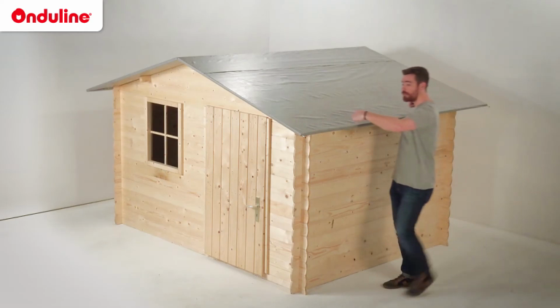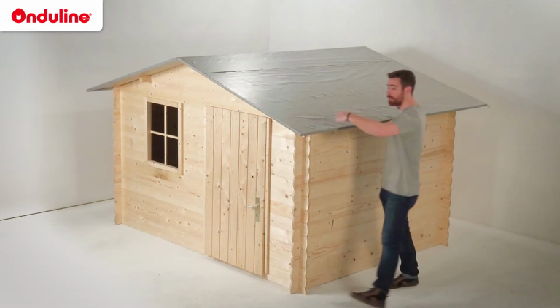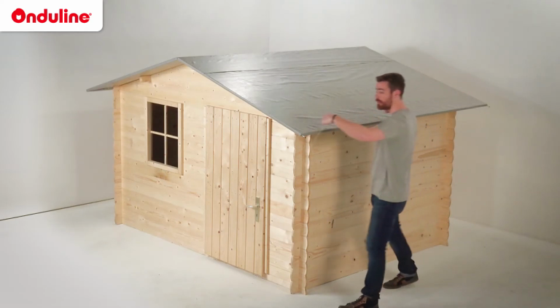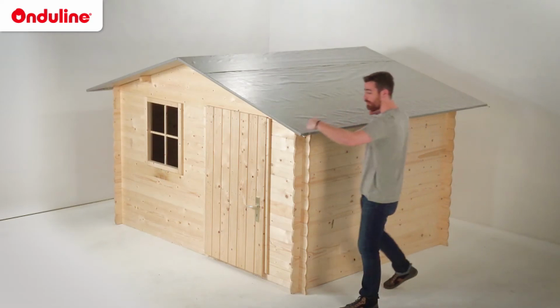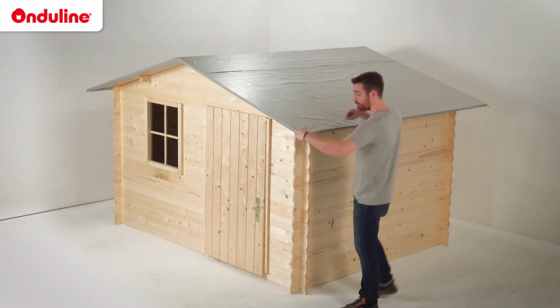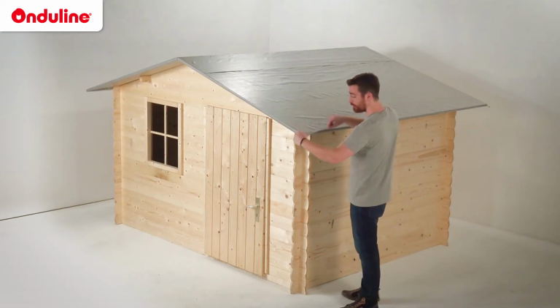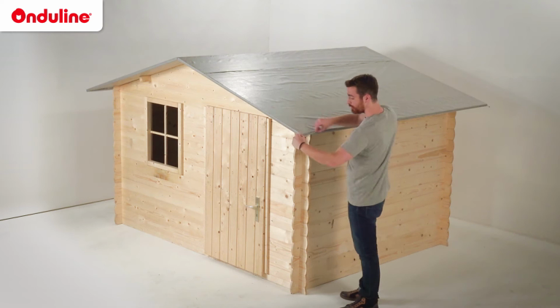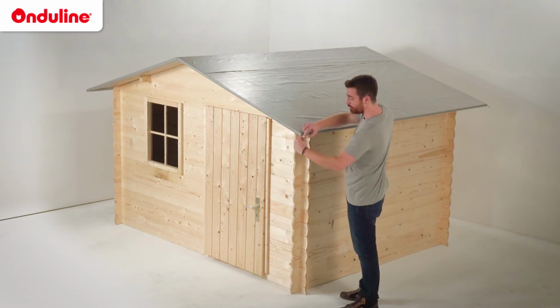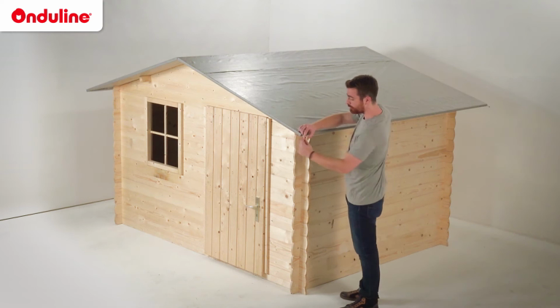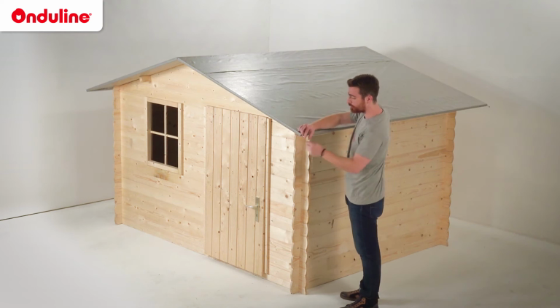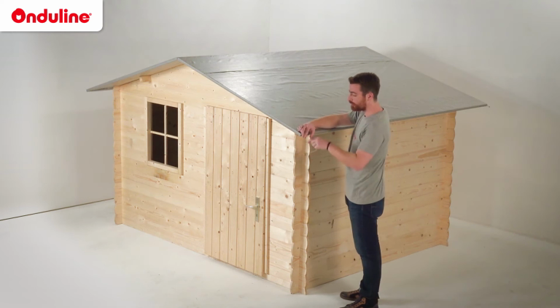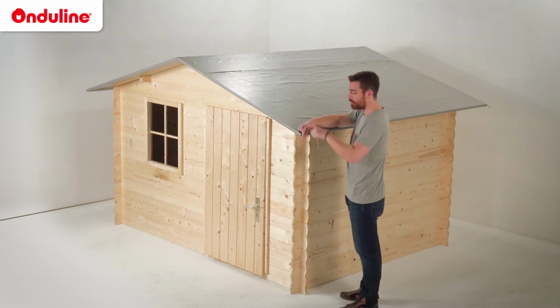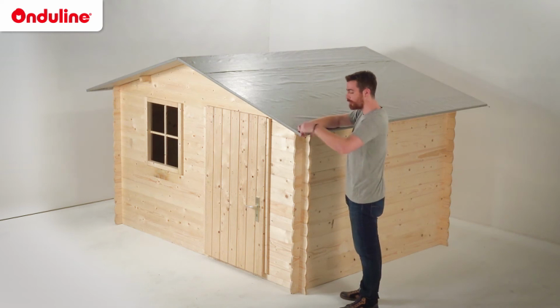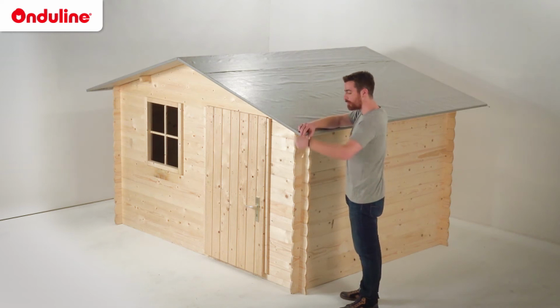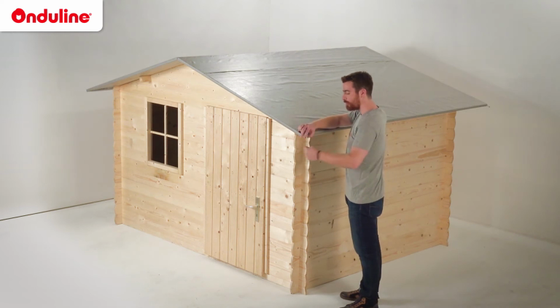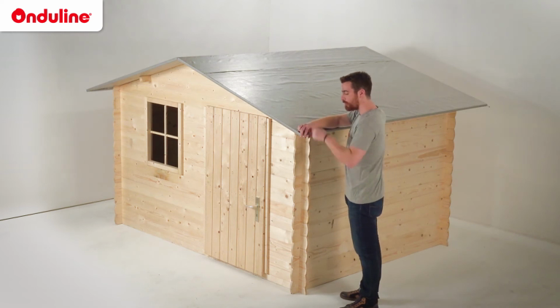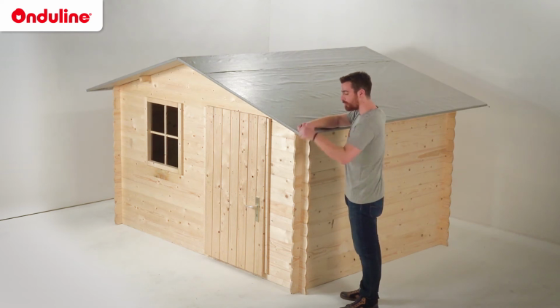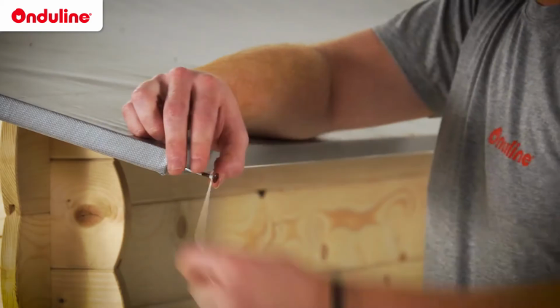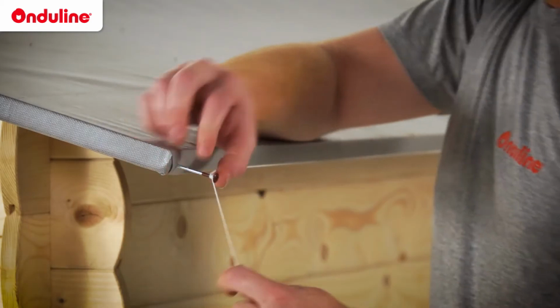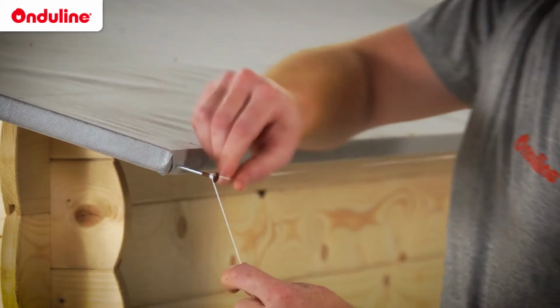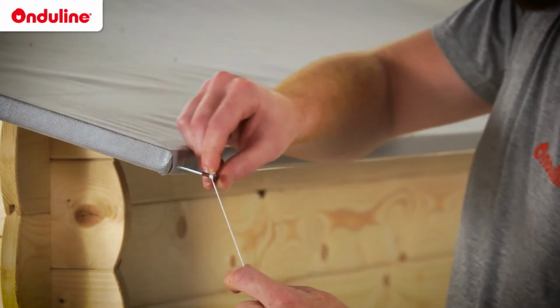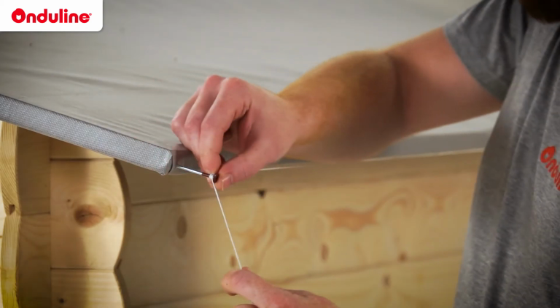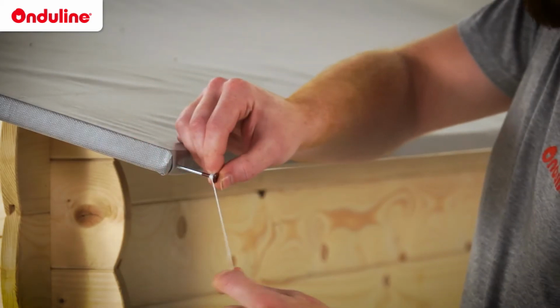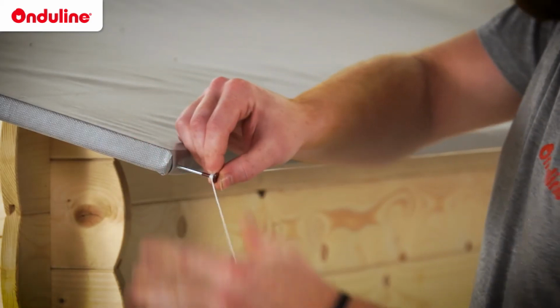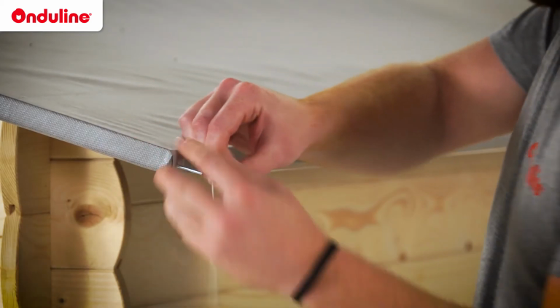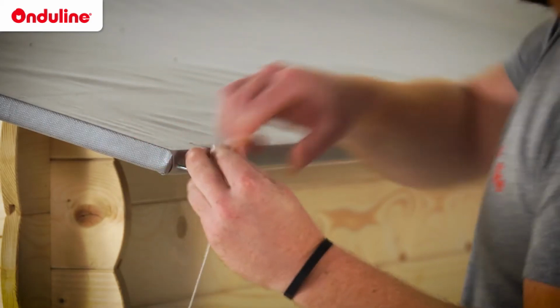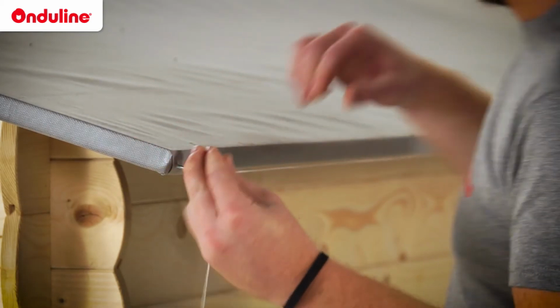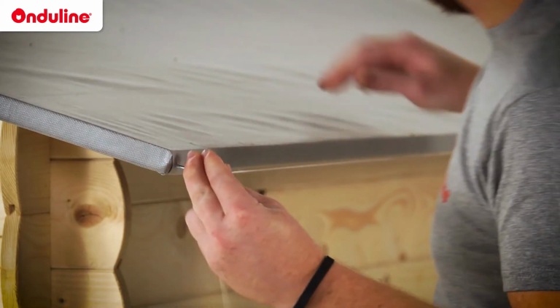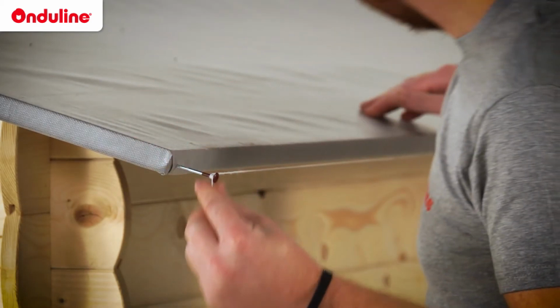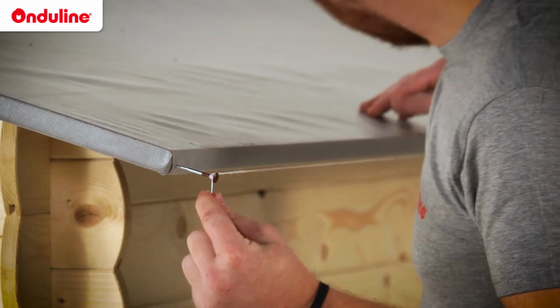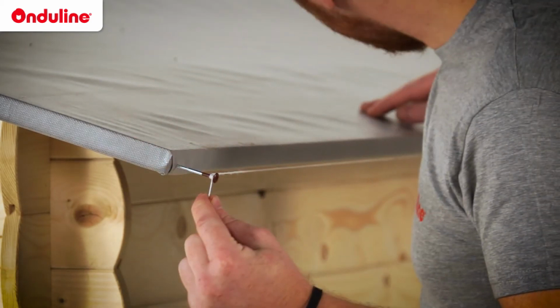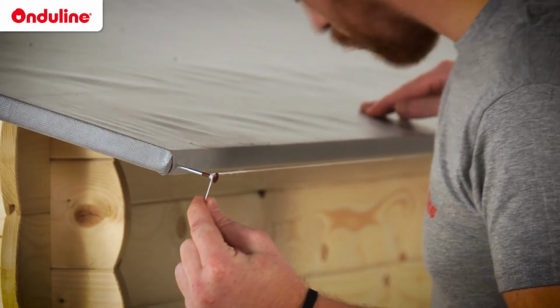Position the rope at a distance of 7cm maximum from the edge of the roof on each side of the roof.